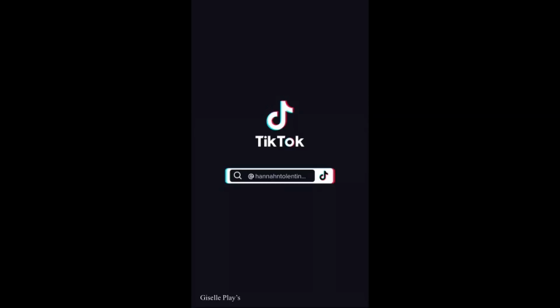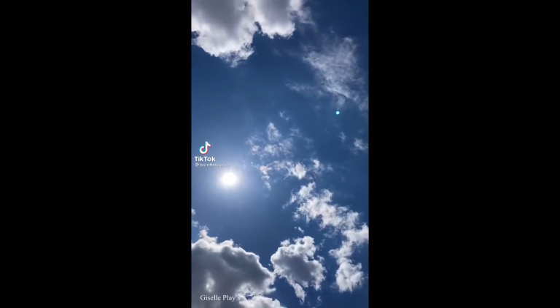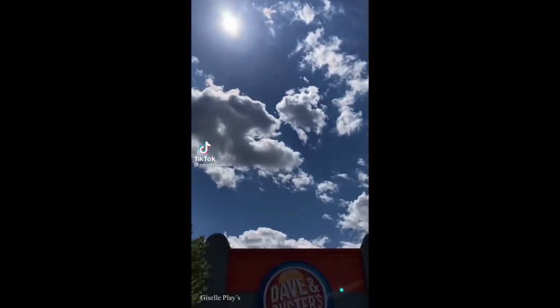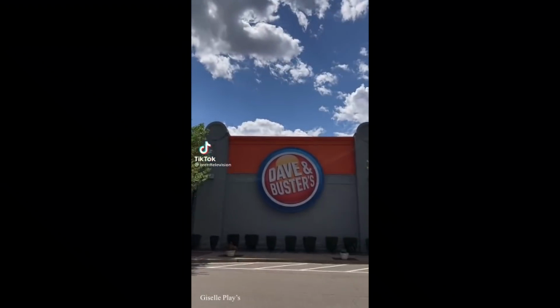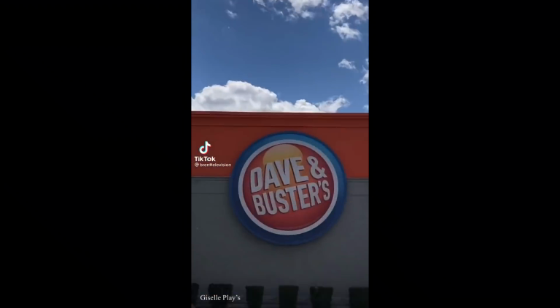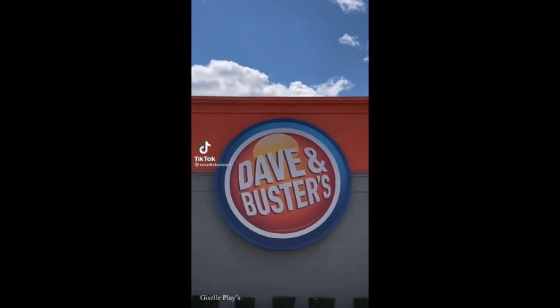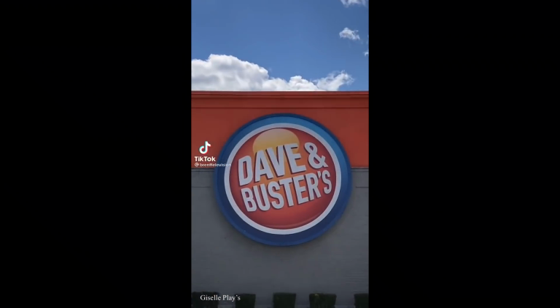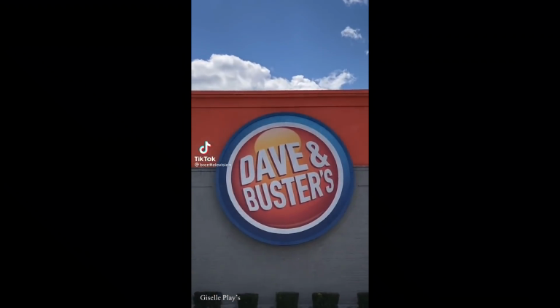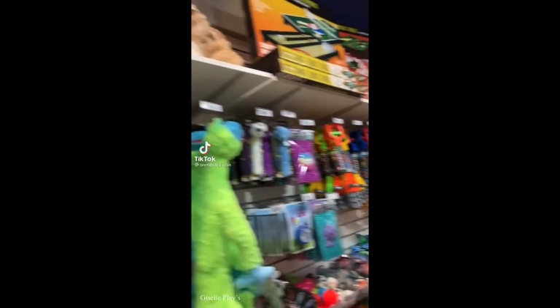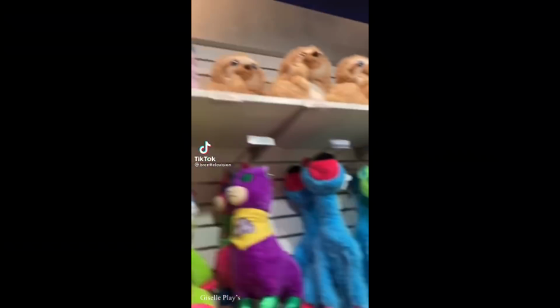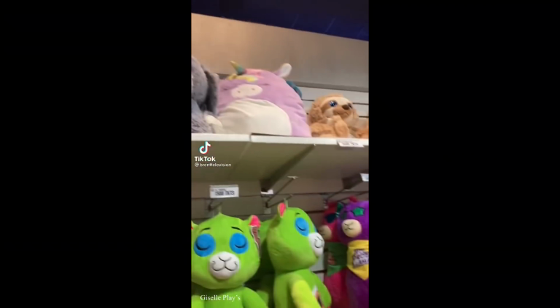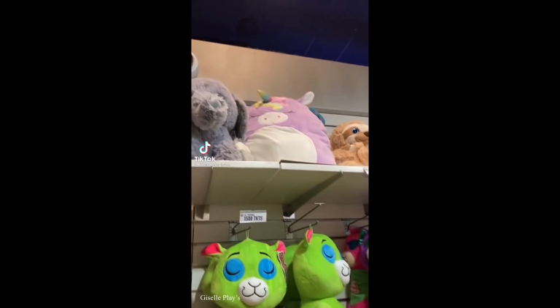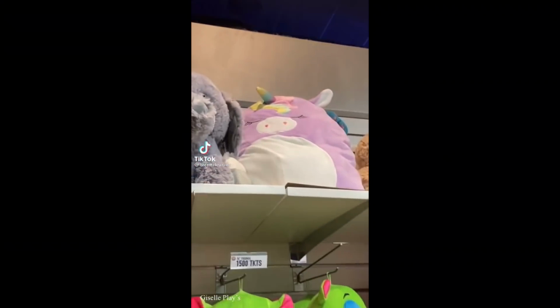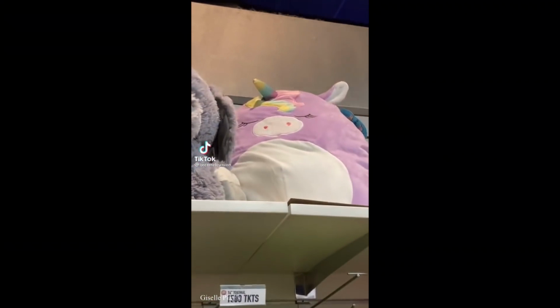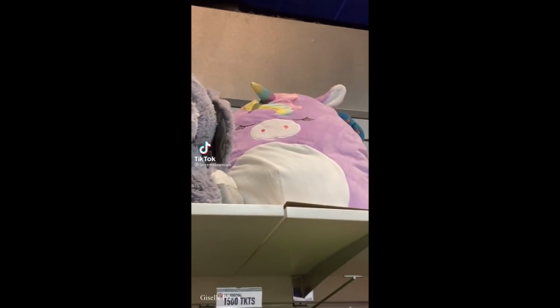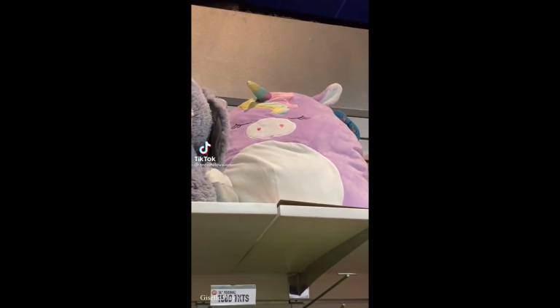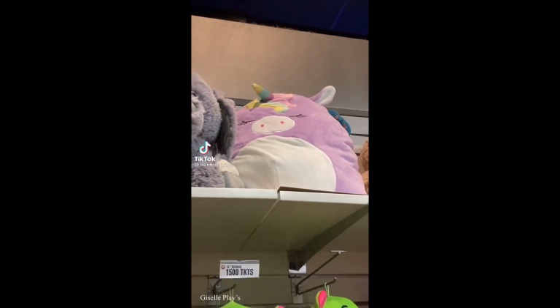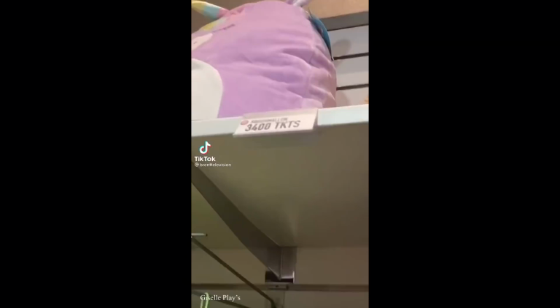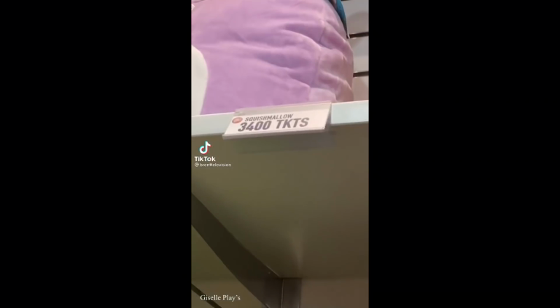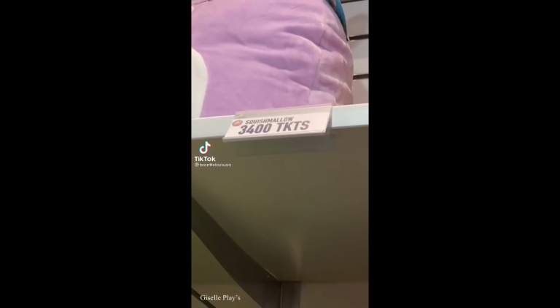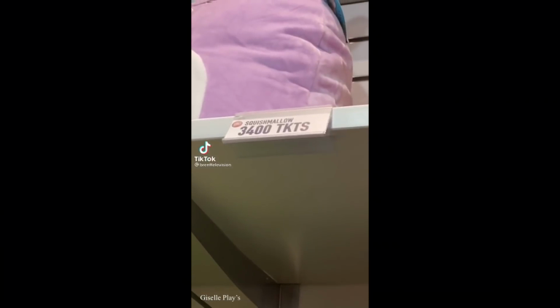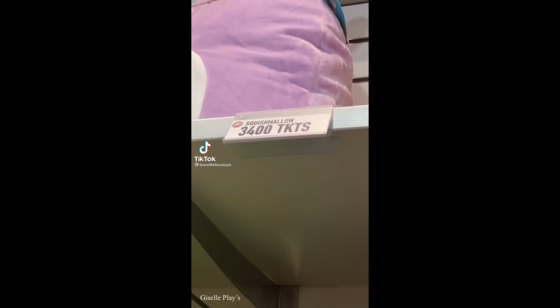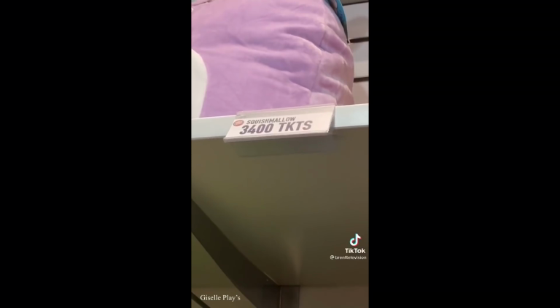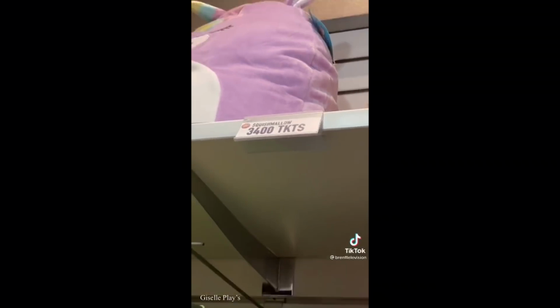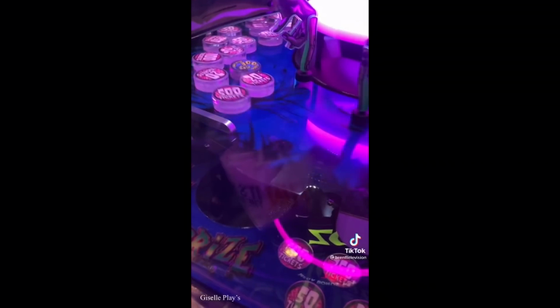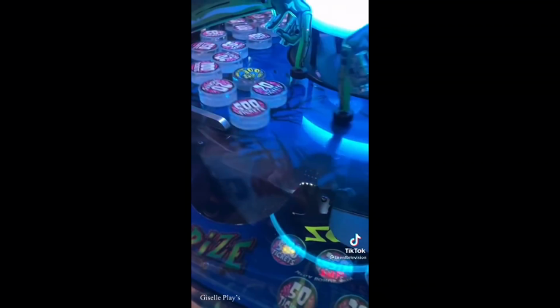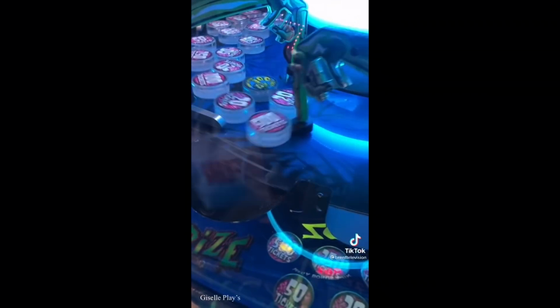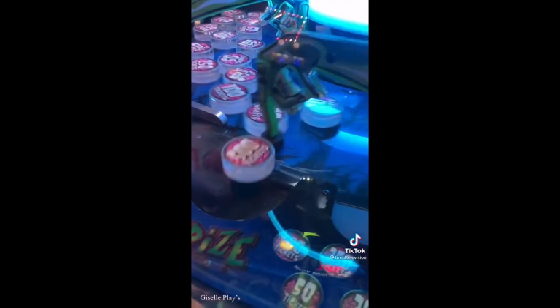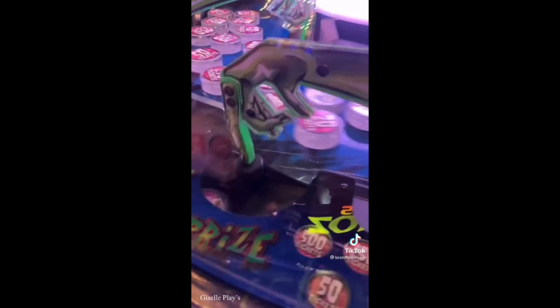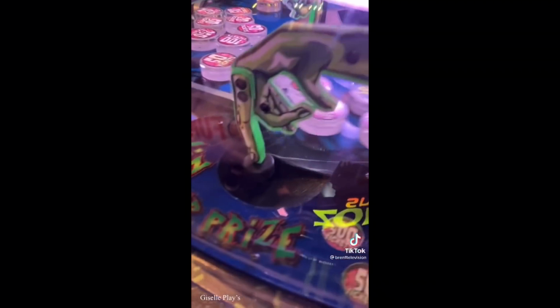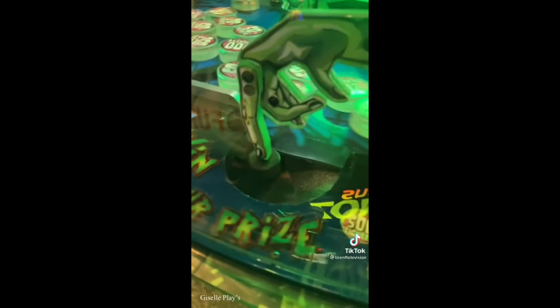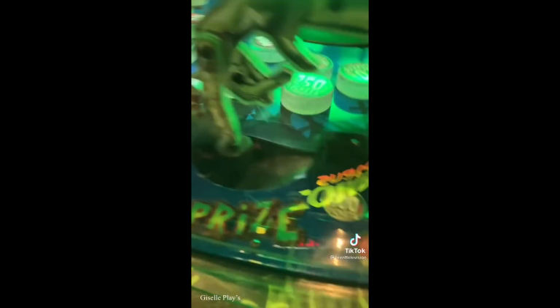There's something very popular out there called Squishmallows. Dave & Buster's has one left and I'm going to try to win it - it's 3,400 tickets. I started with Zombie Snatcher by snatching 500 tickets.